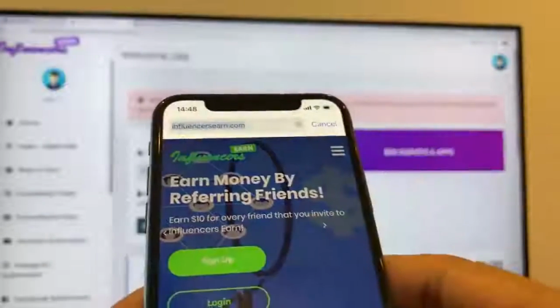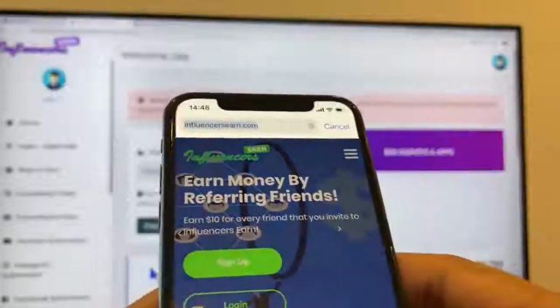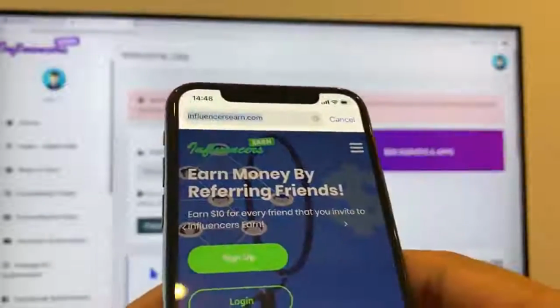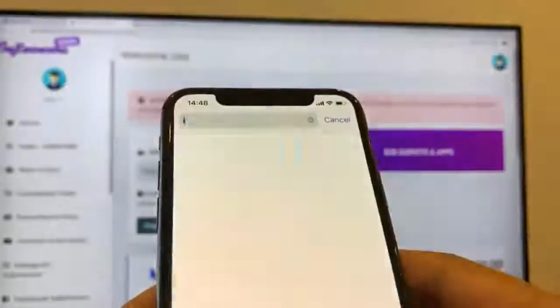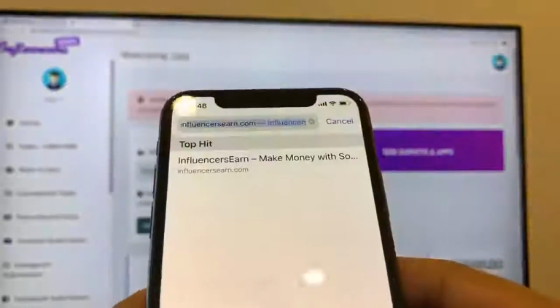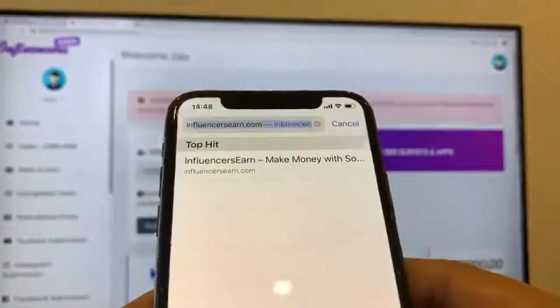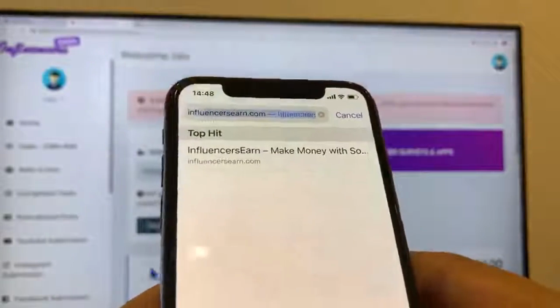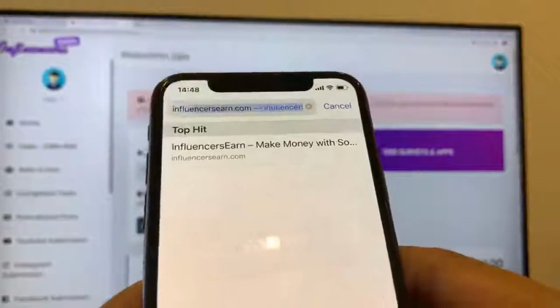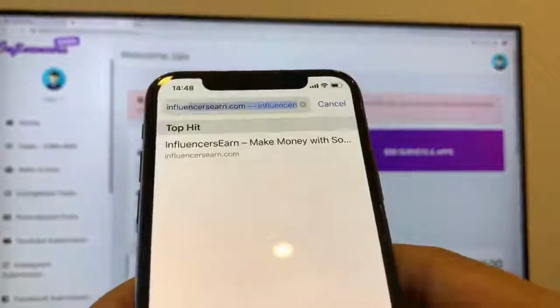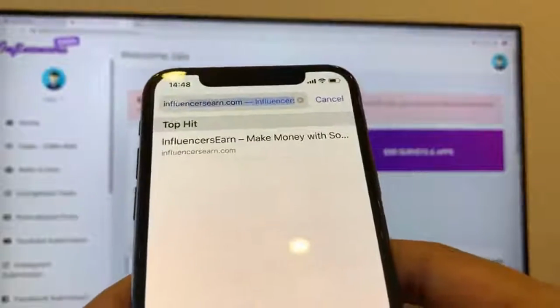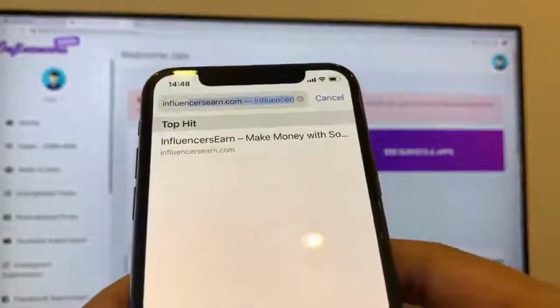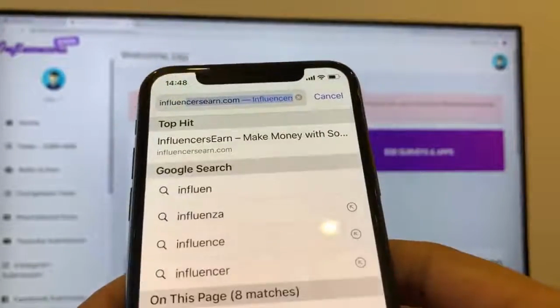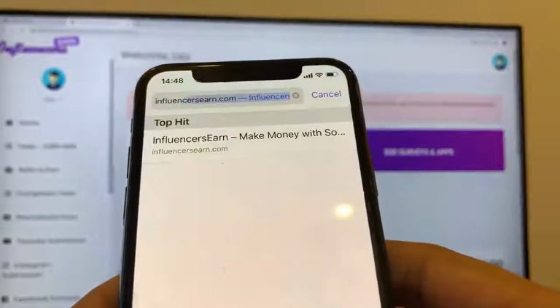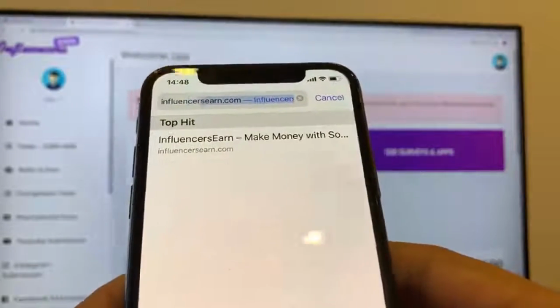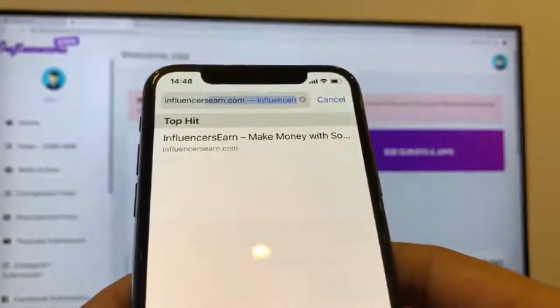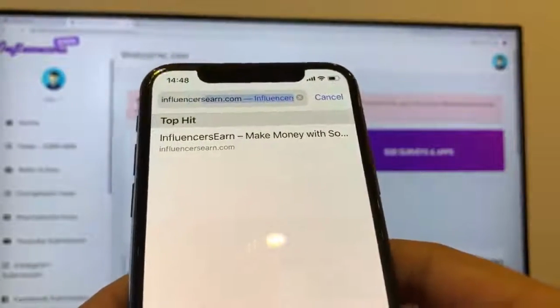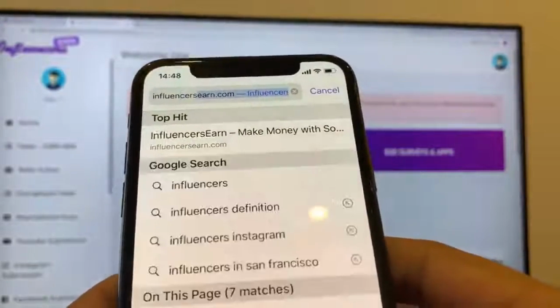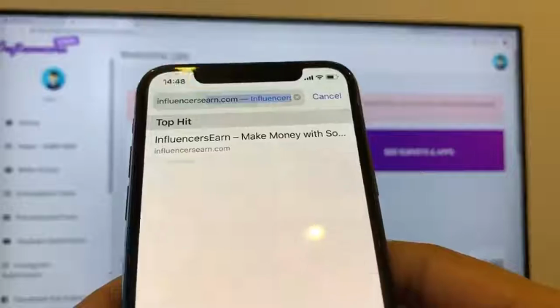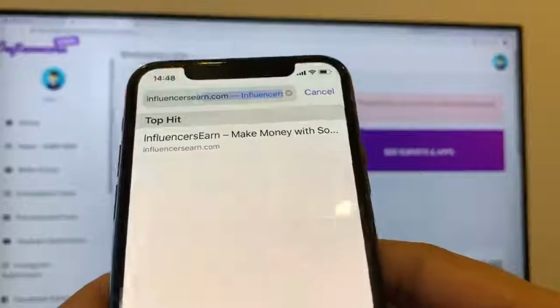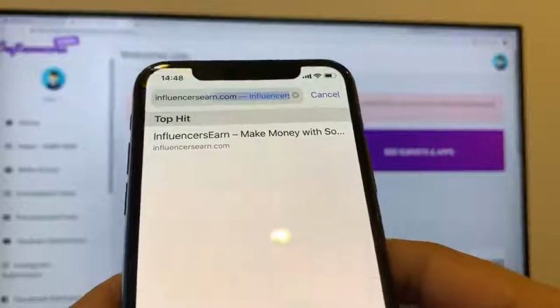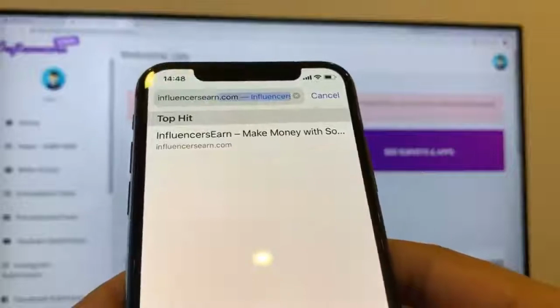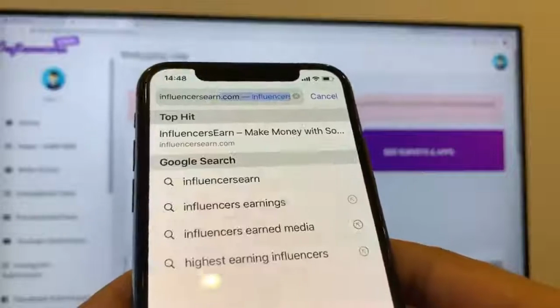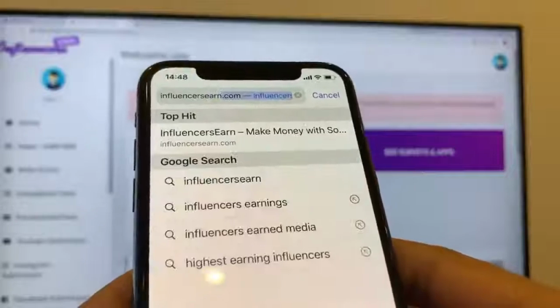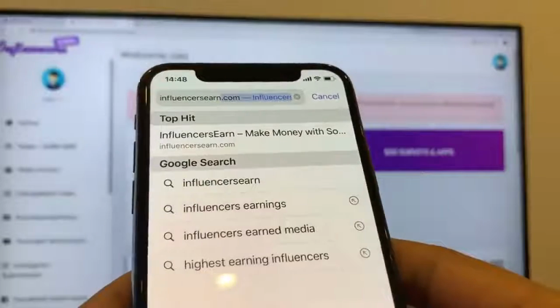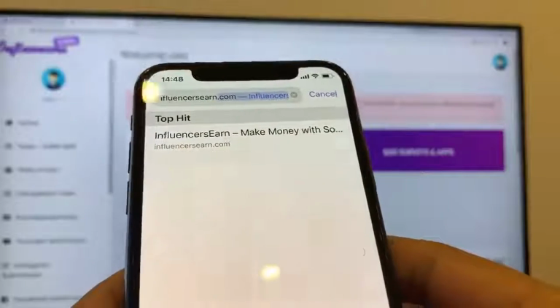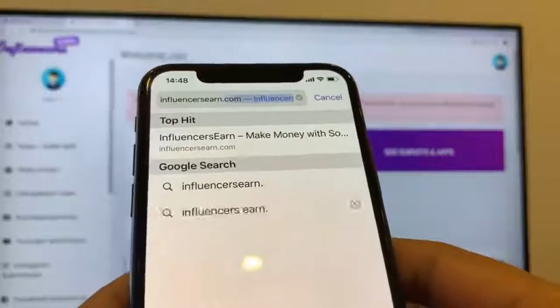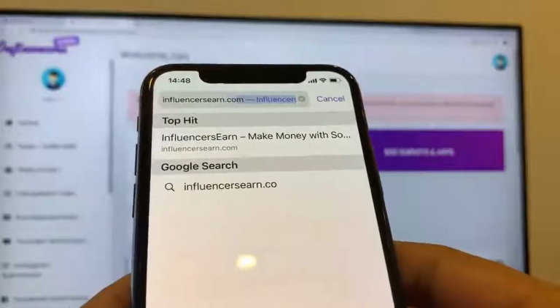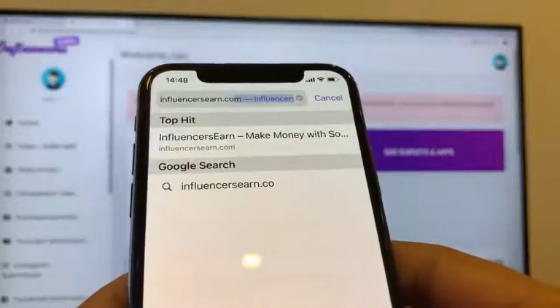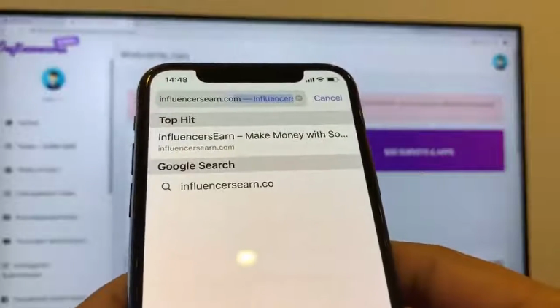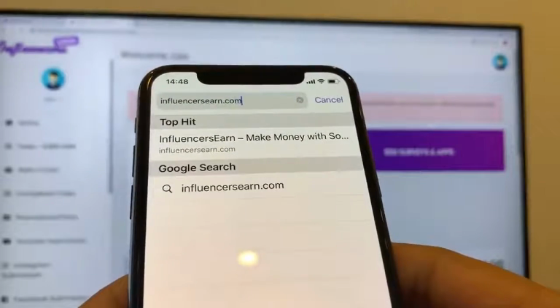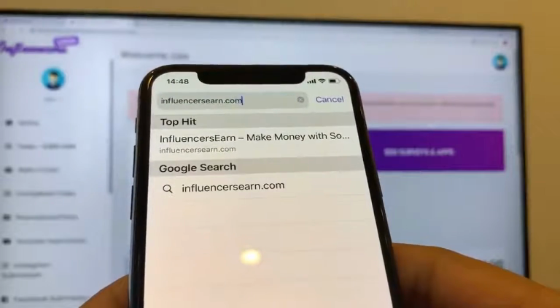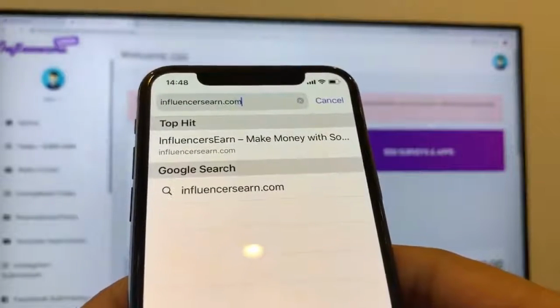So first, I'm going to go ahead and show you this website. It's called influencersearn.com. That is the URL.